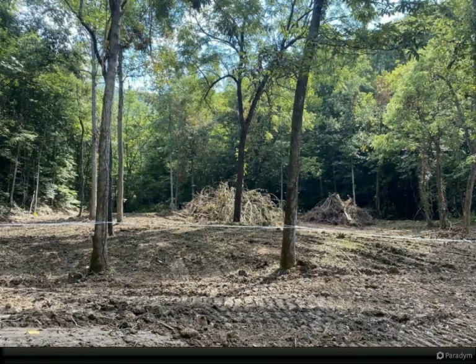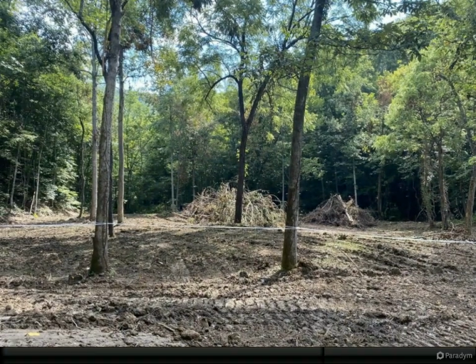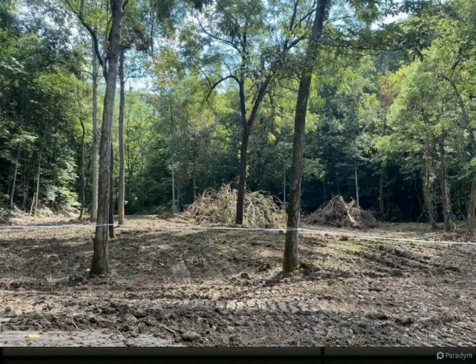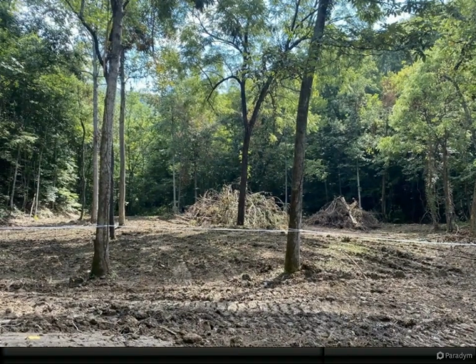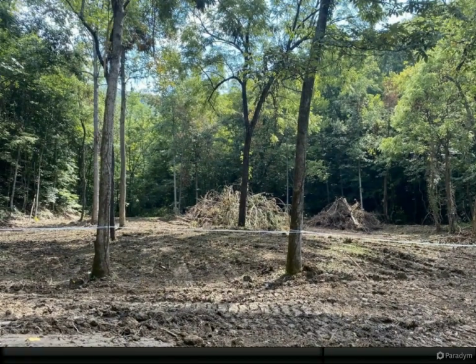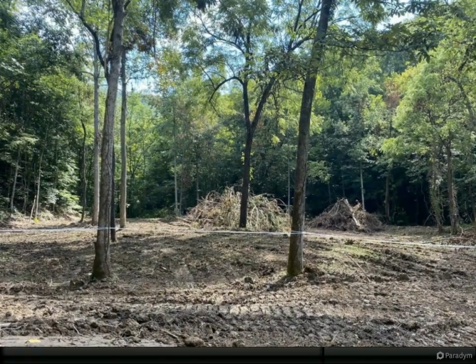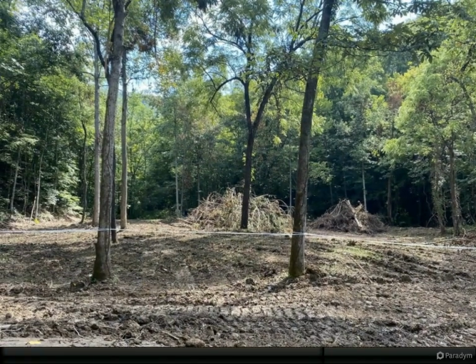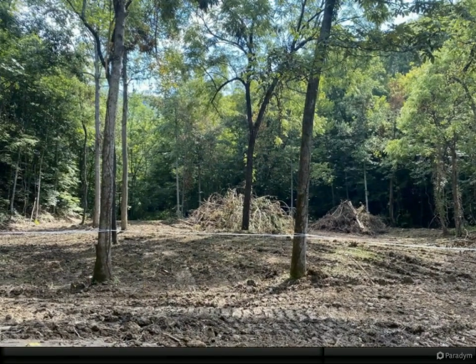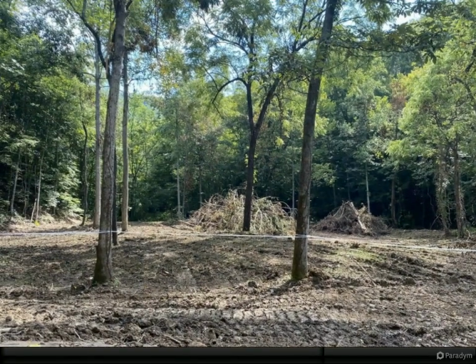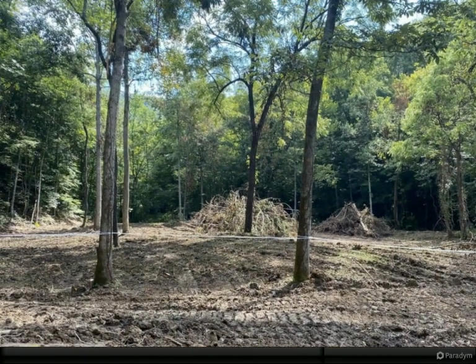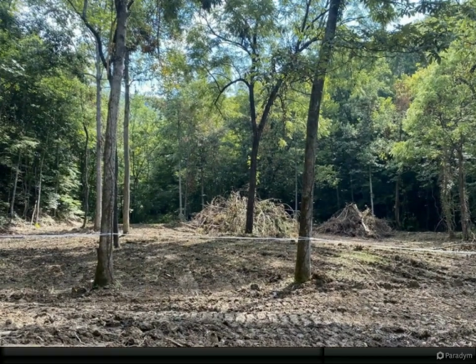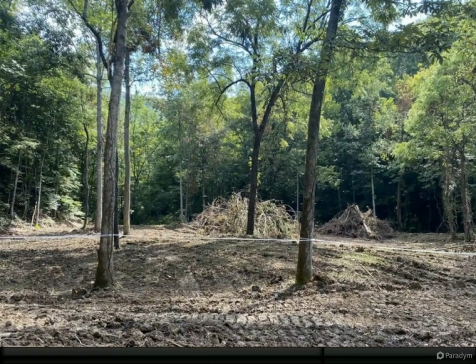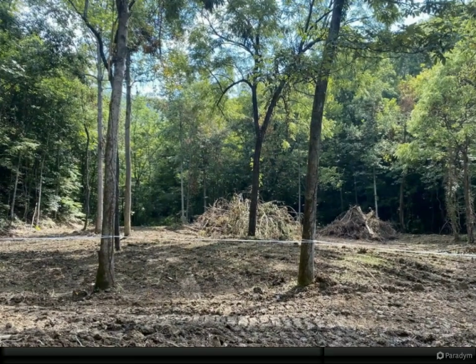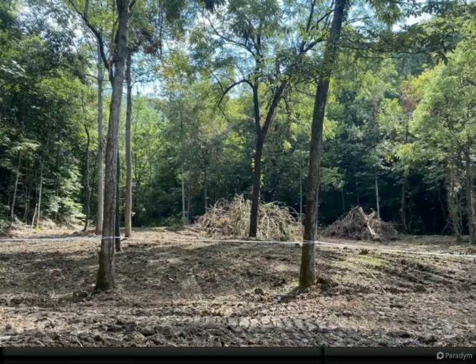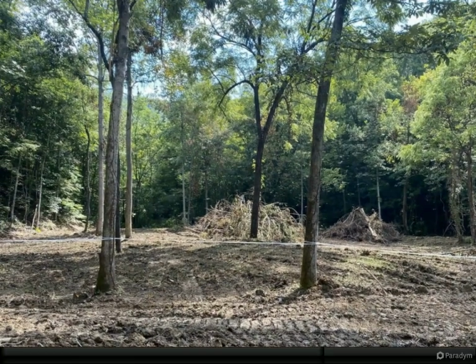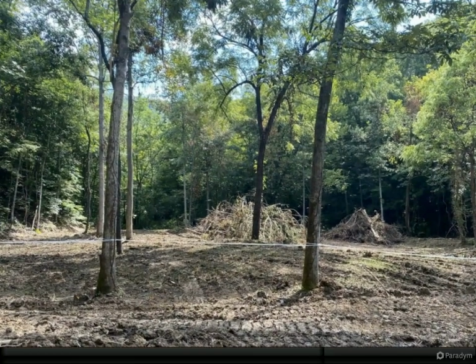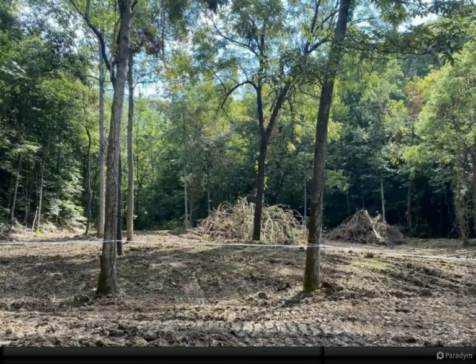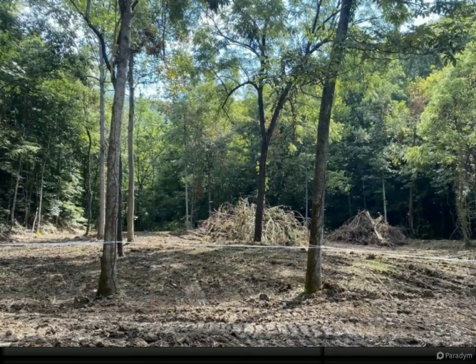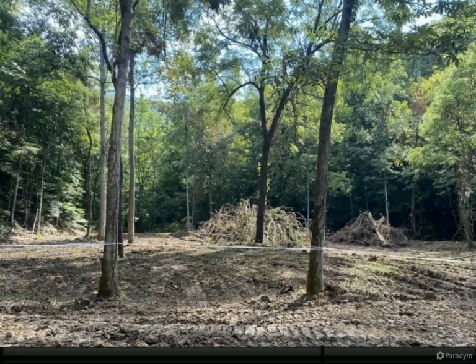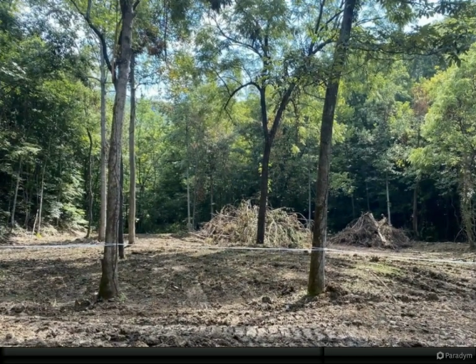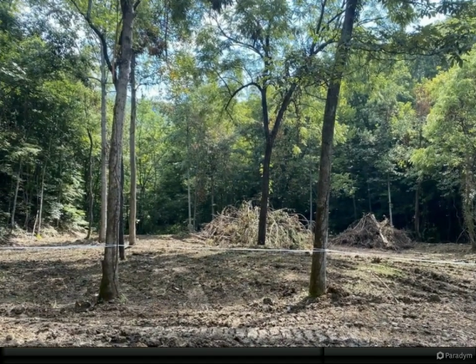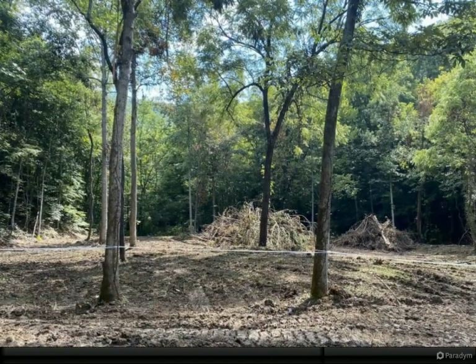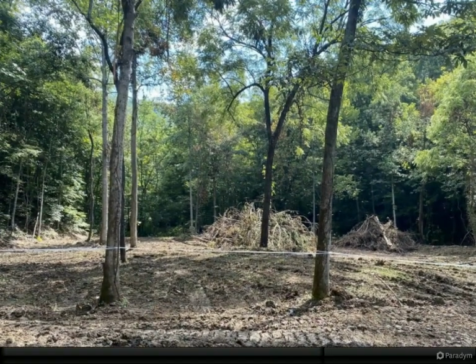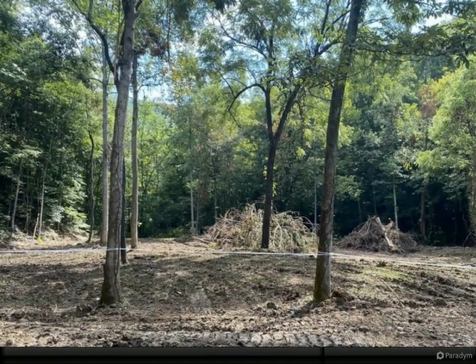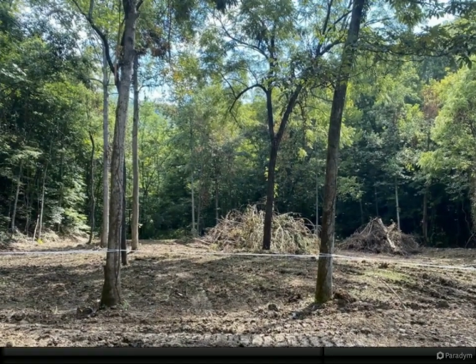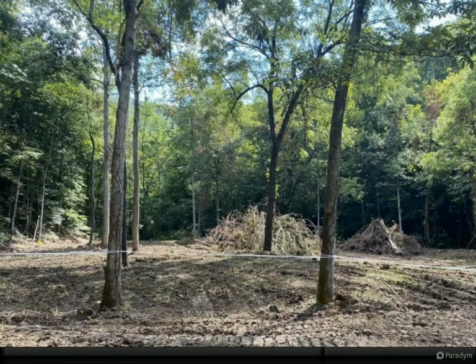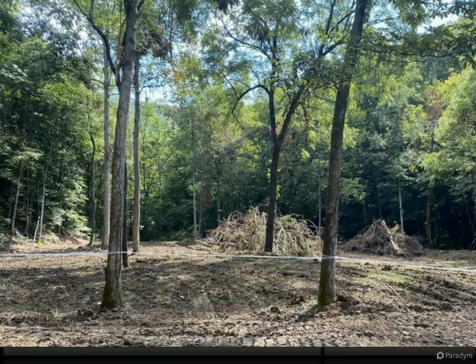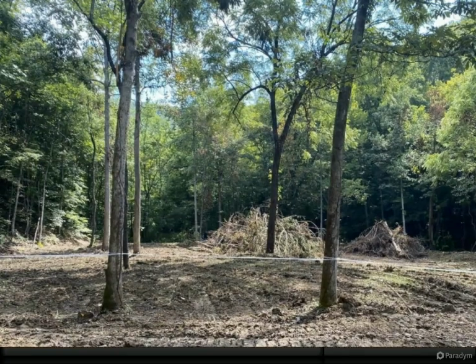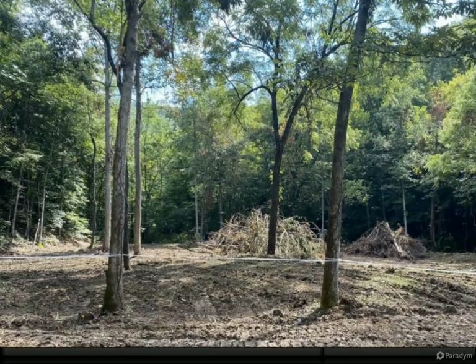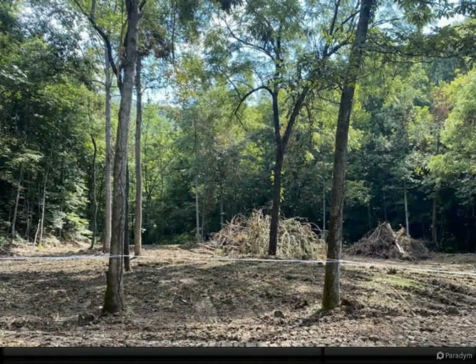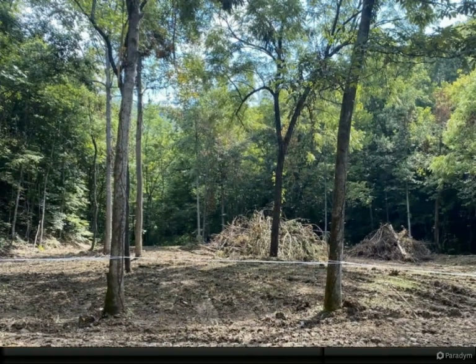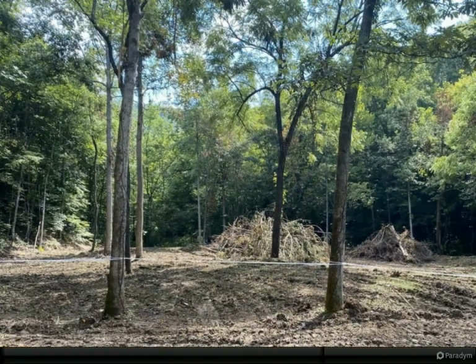You will need a perk test and well on property. Electric is partially through this lot.